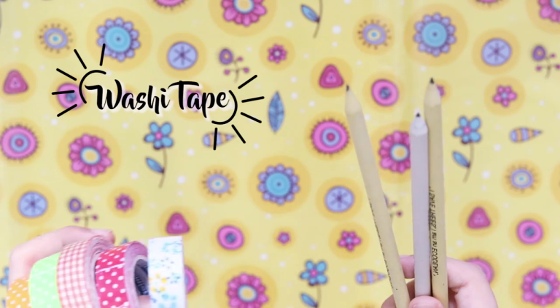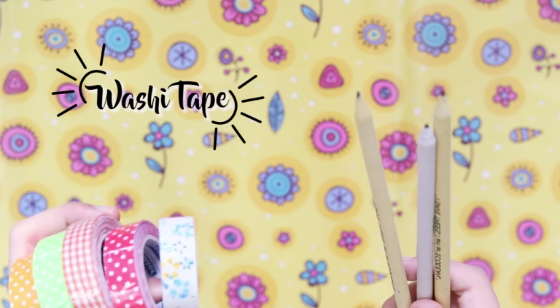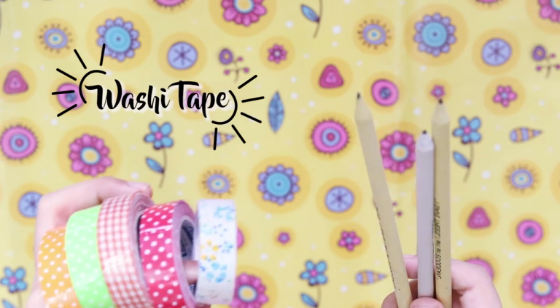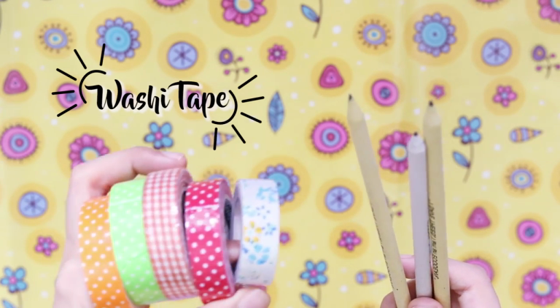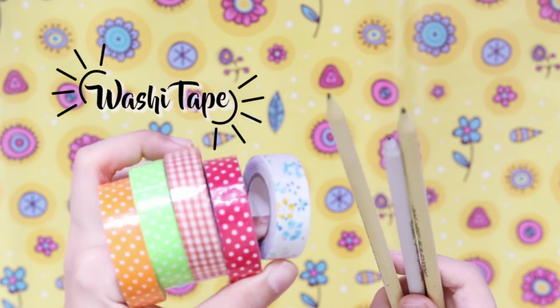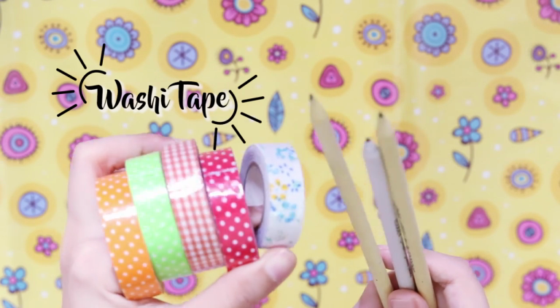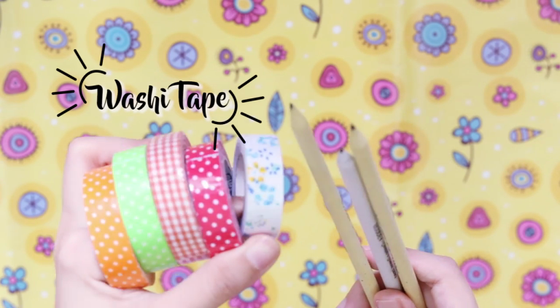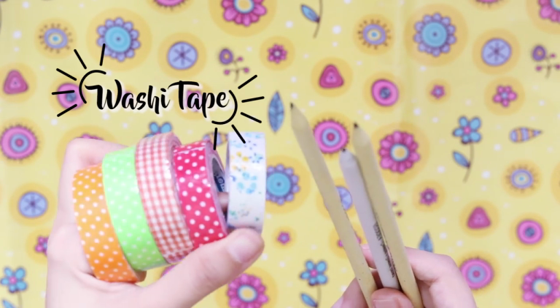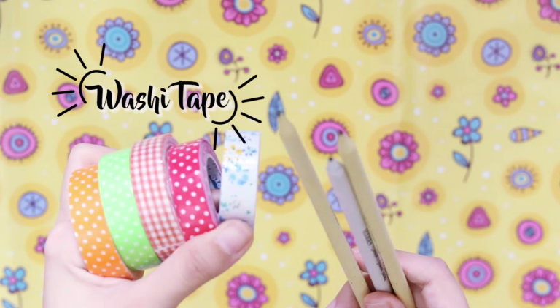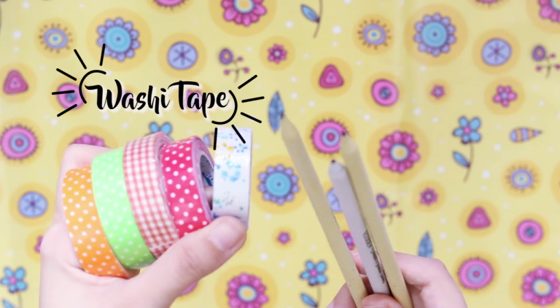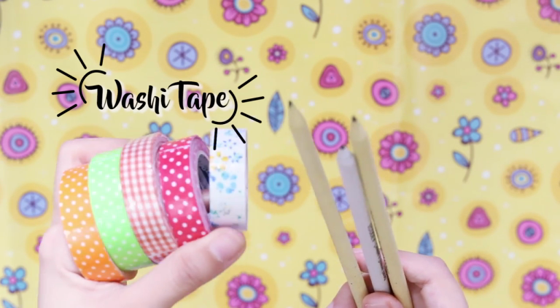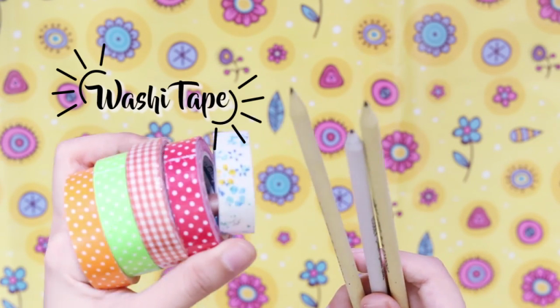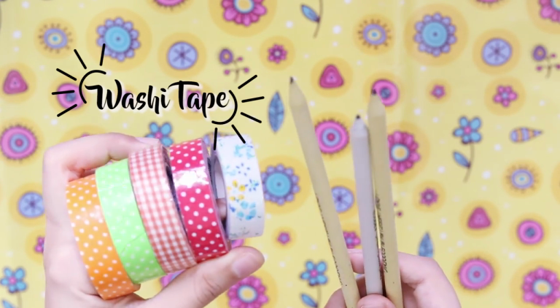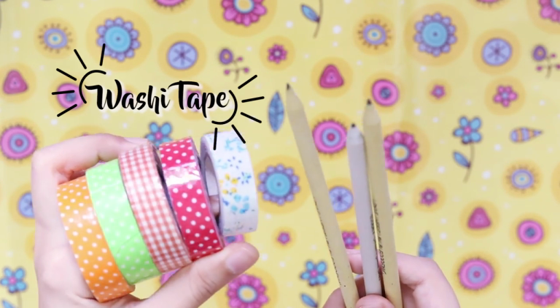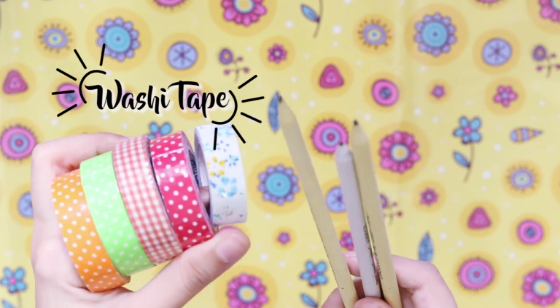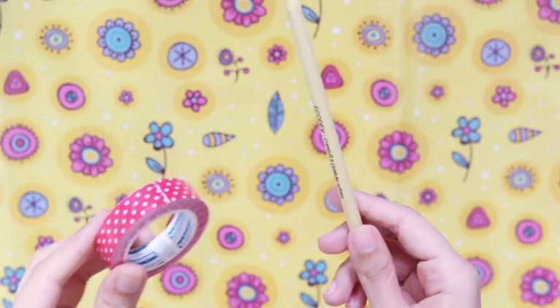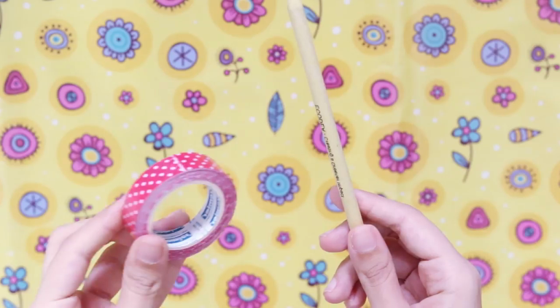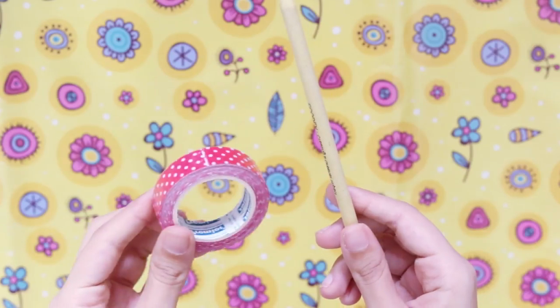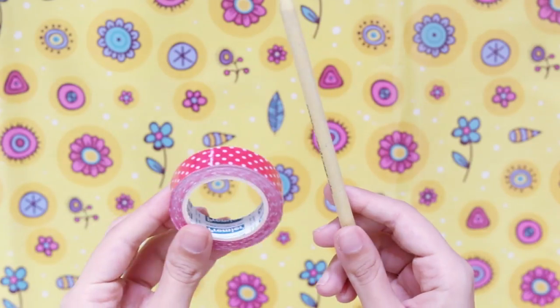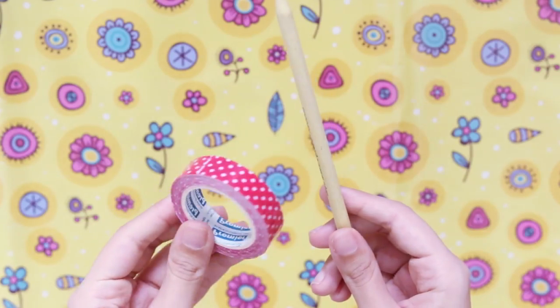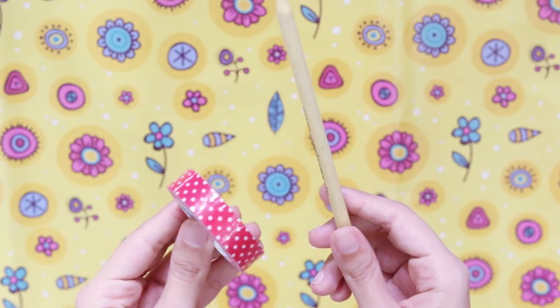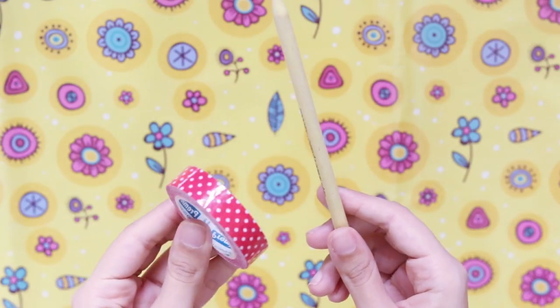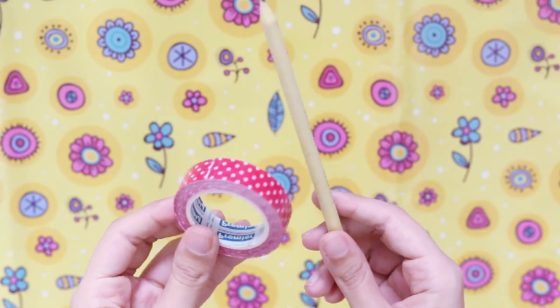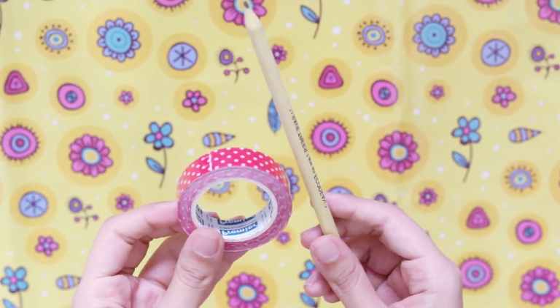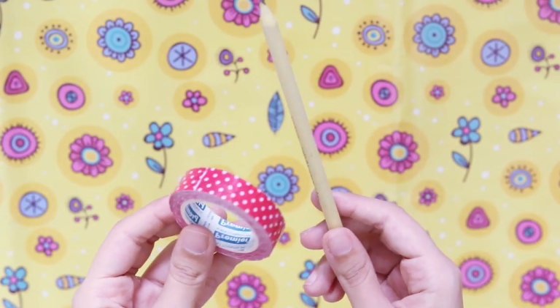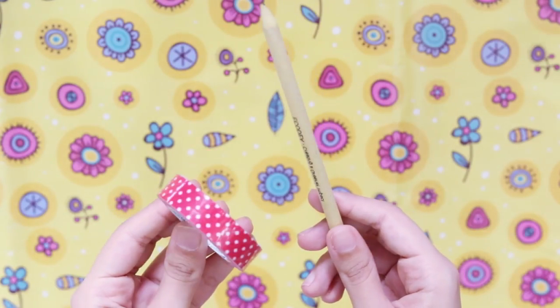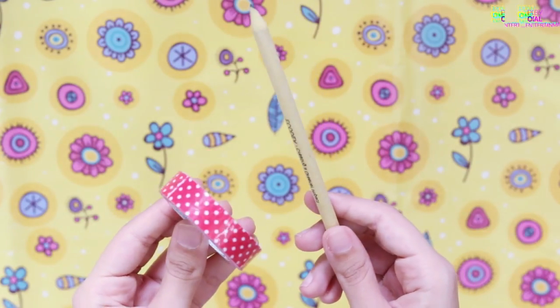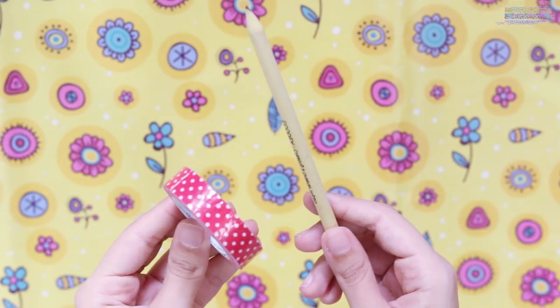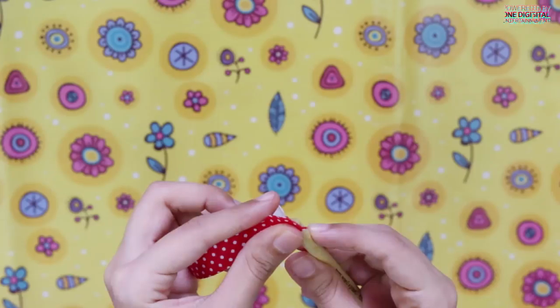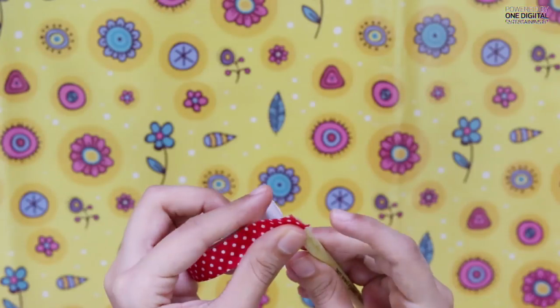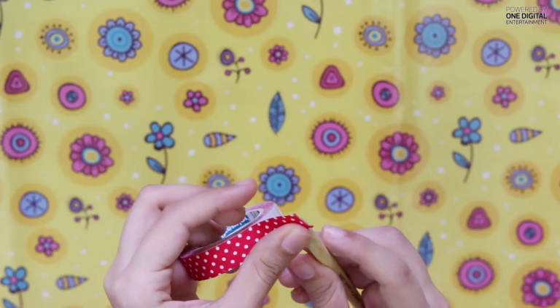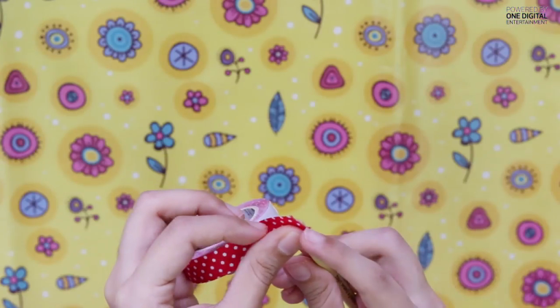Hi, I'm Haley and today we're going to be doing 5 quick and easy washi tape or any tape DIYs.